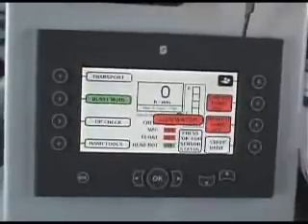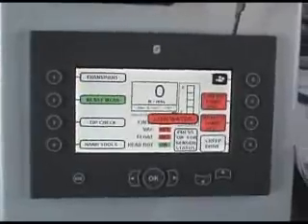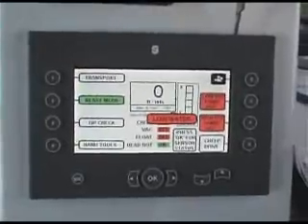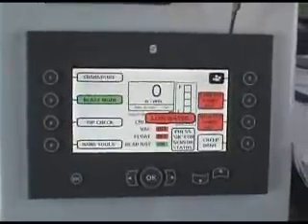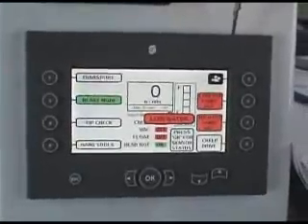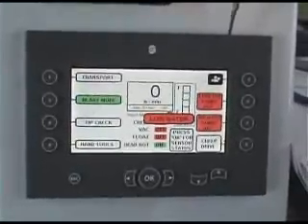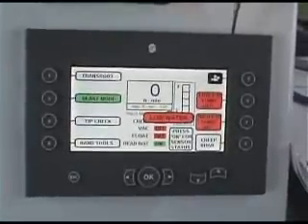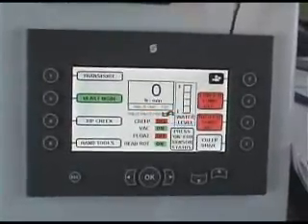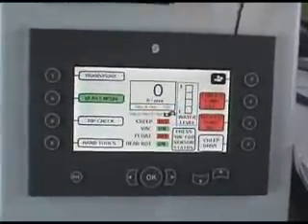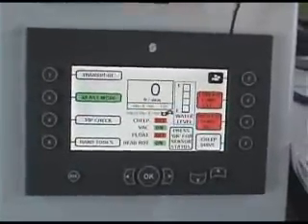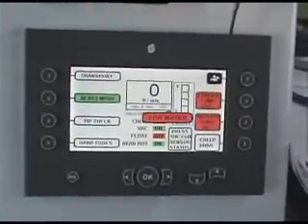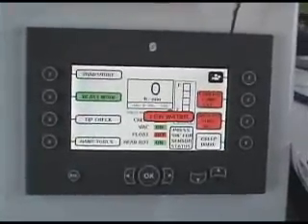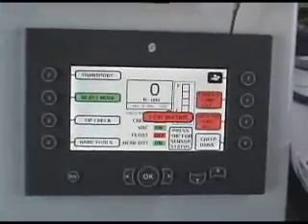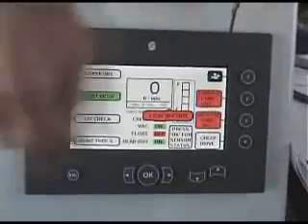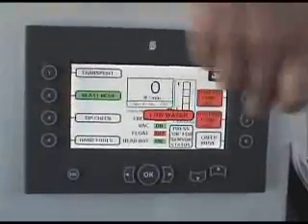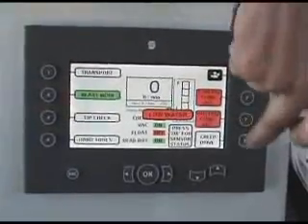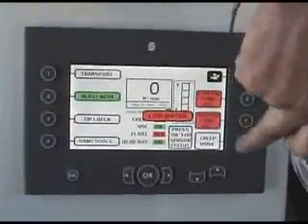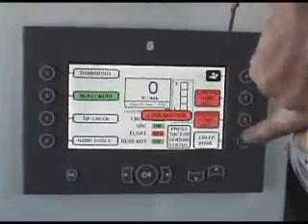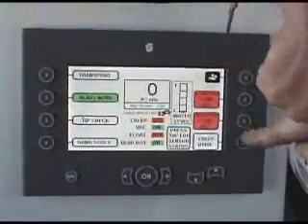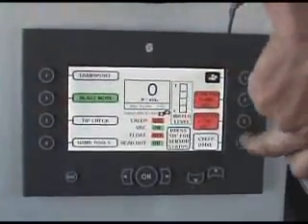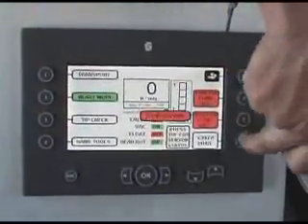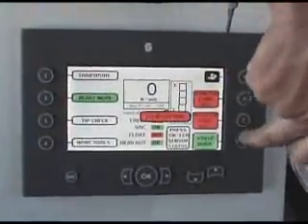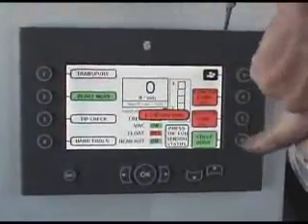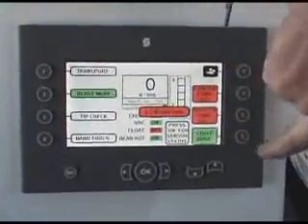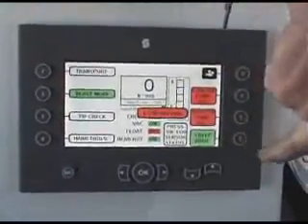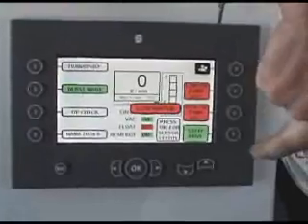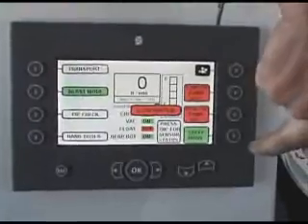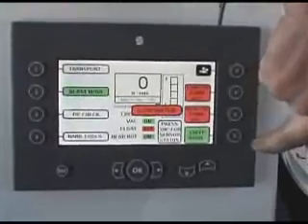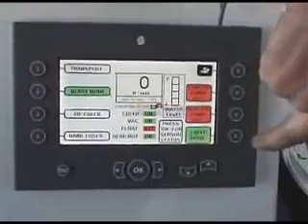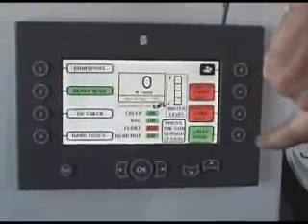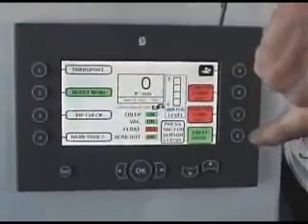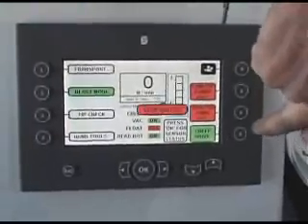Every critical function can be called up, monitored, and adjusted through the easy-to-use display.